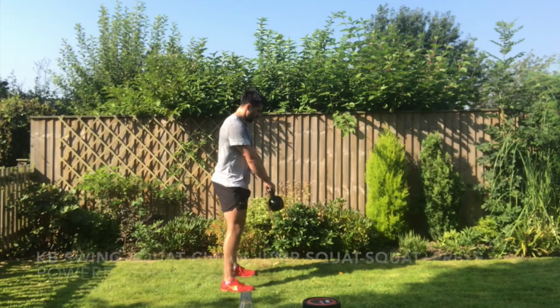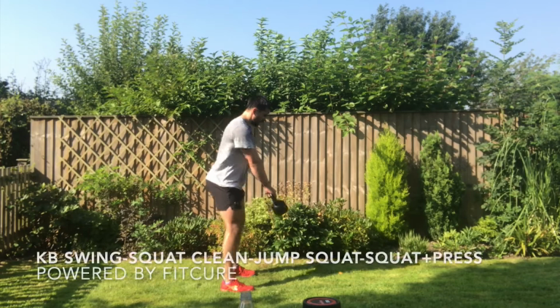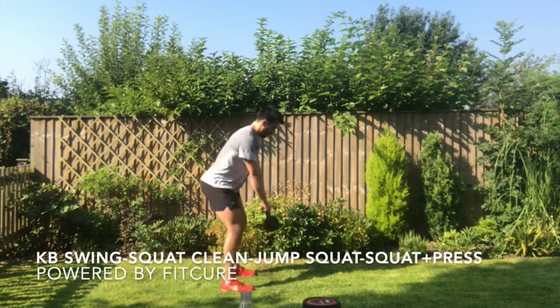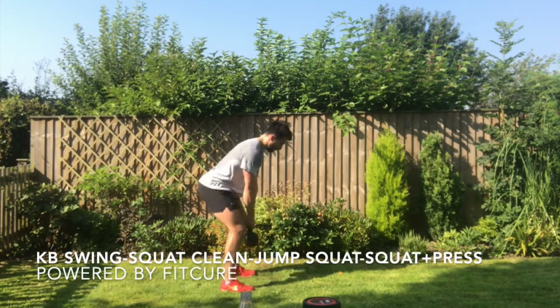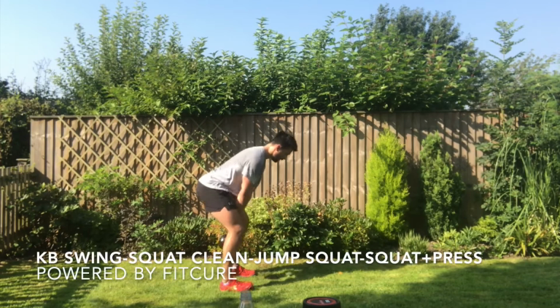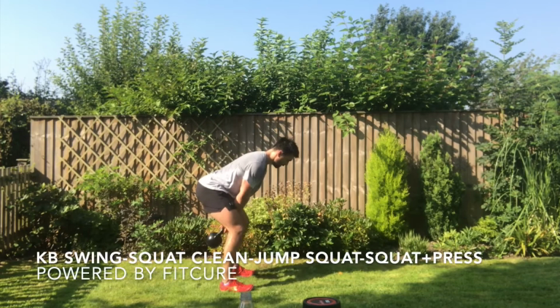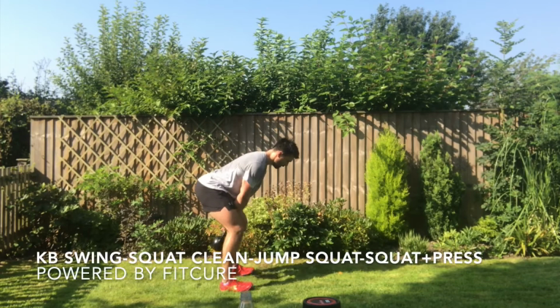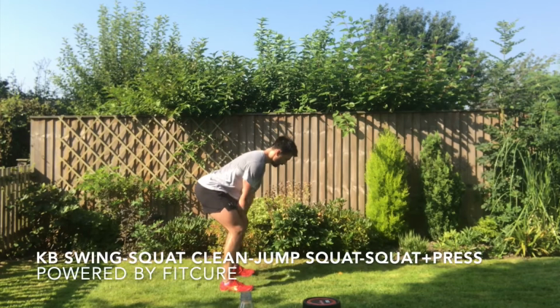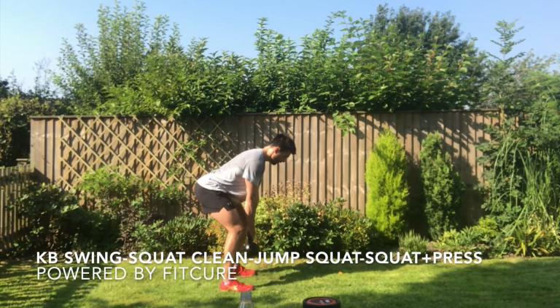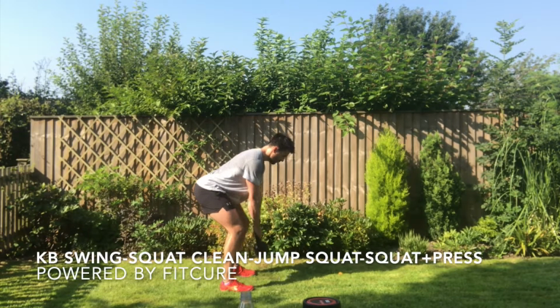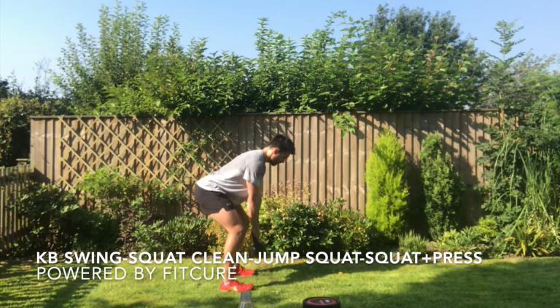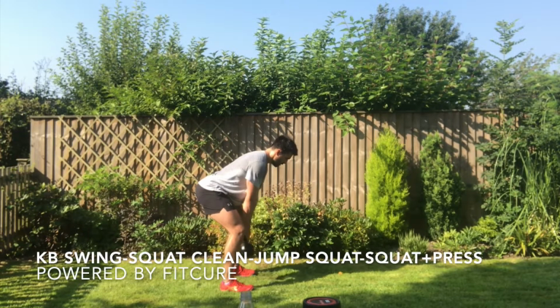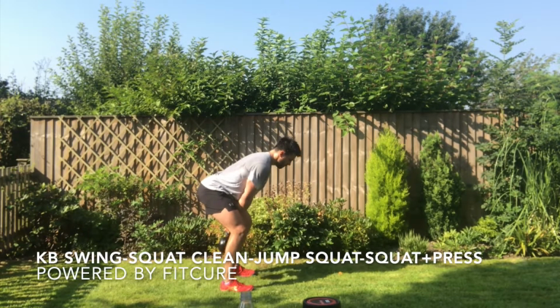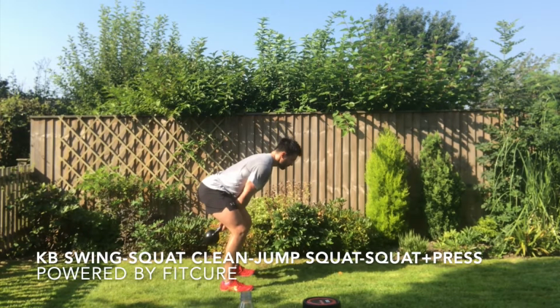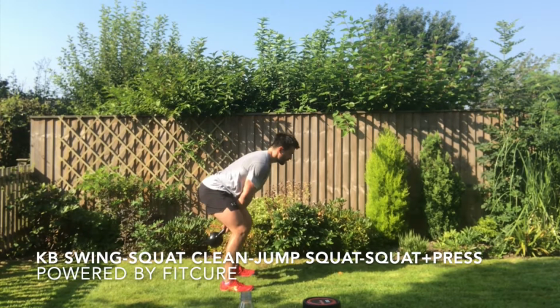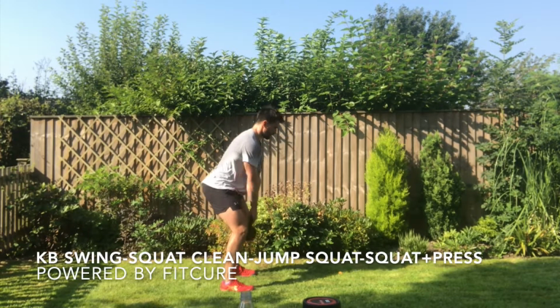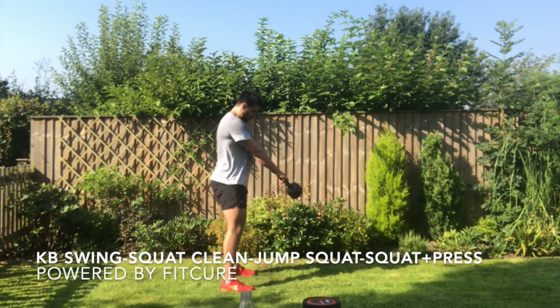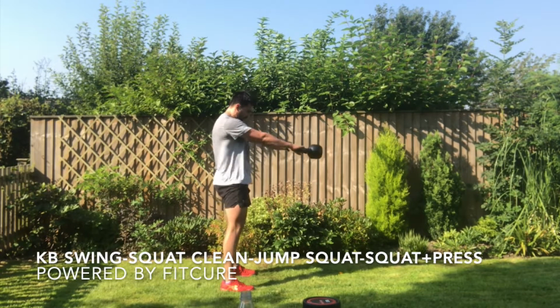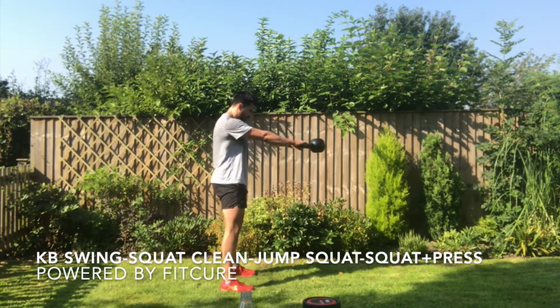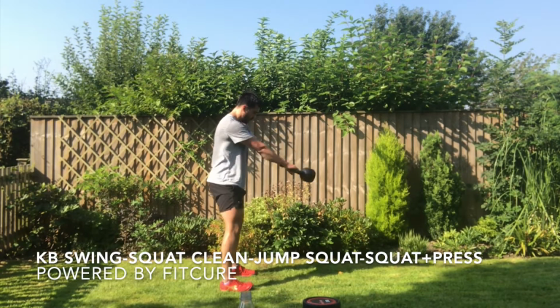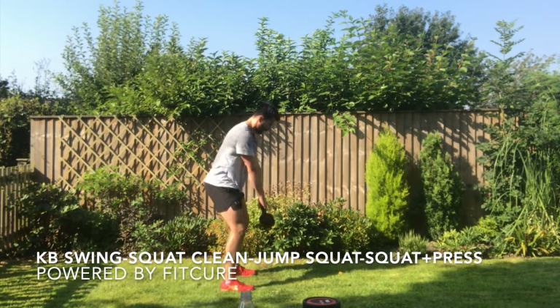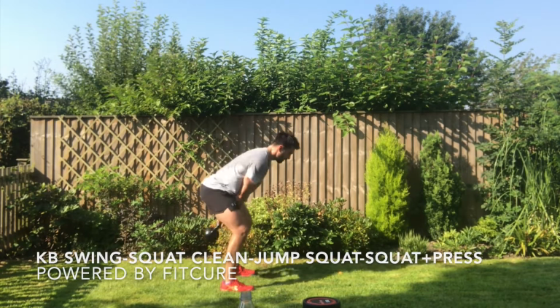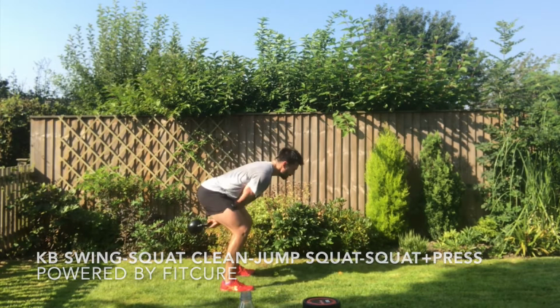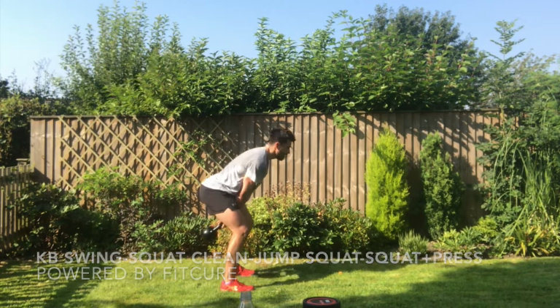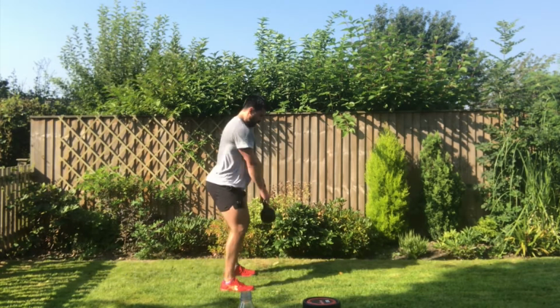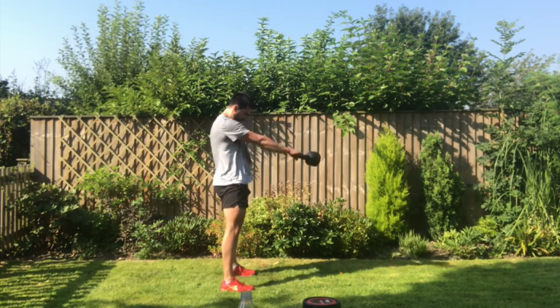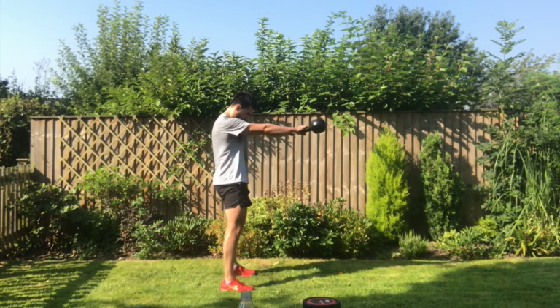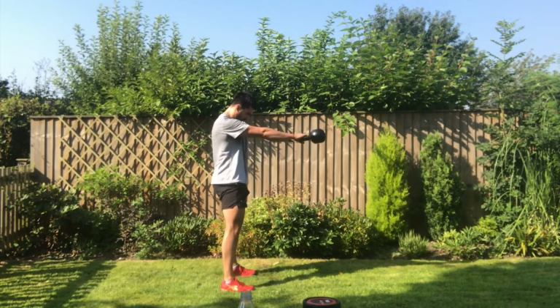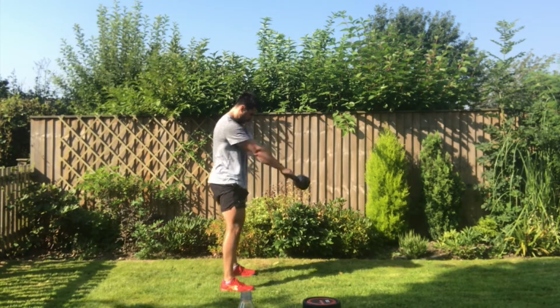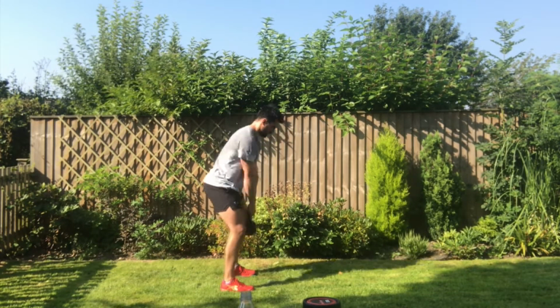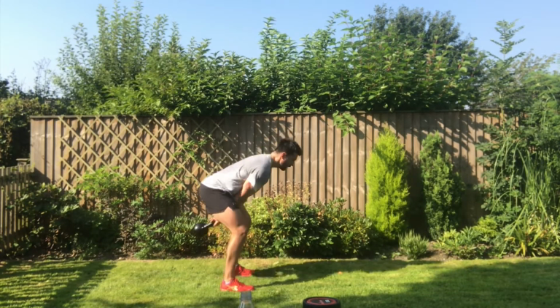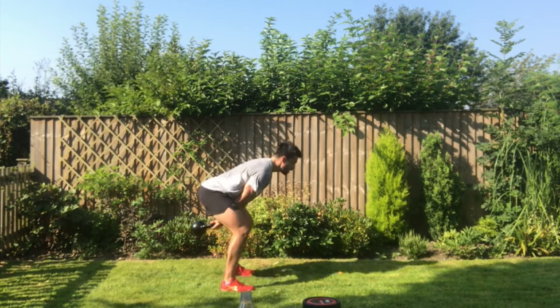One kettlebell complex. You've got kettlebell swing, squat, clean, jump squat, and squat and press.